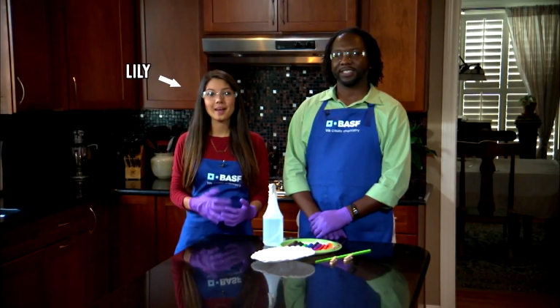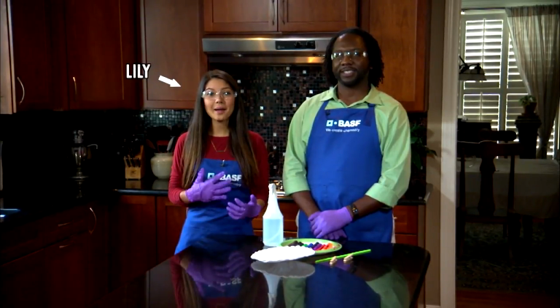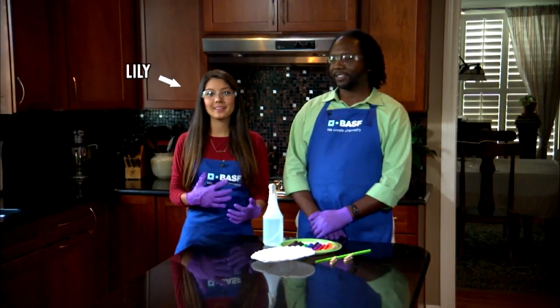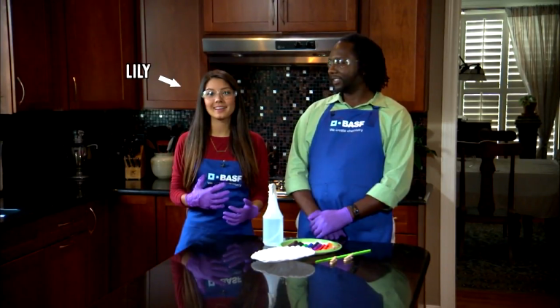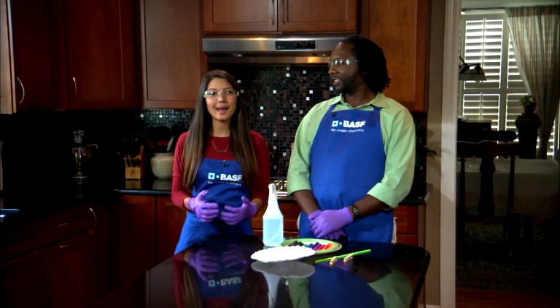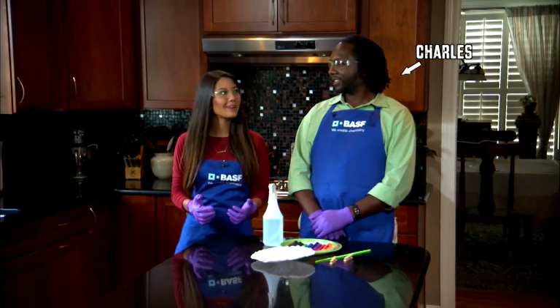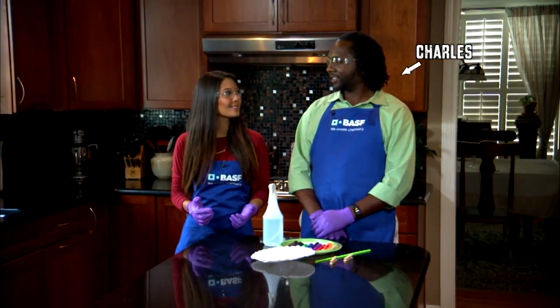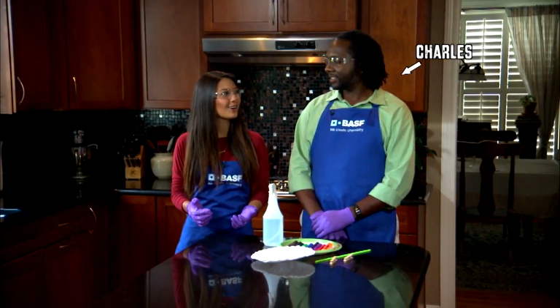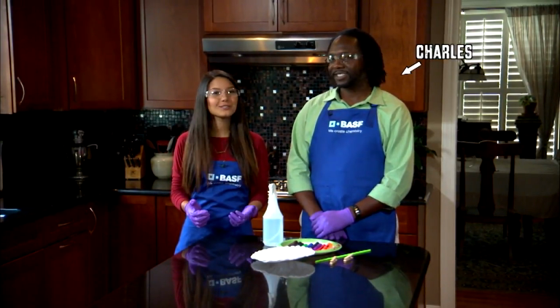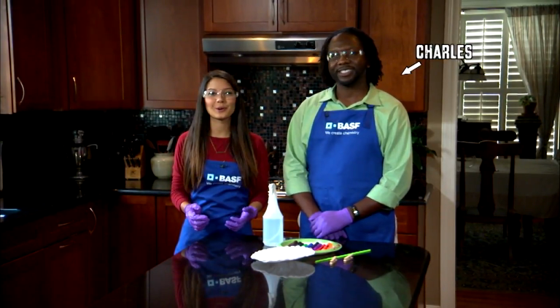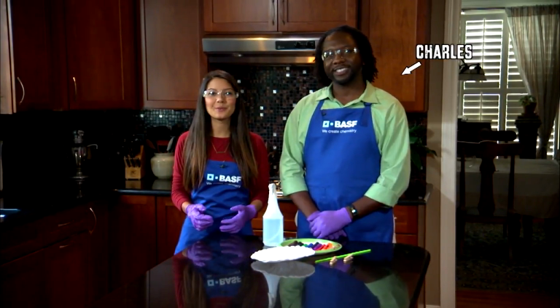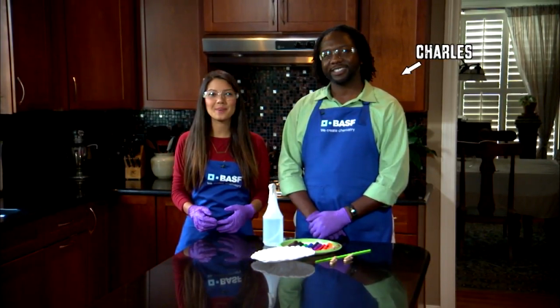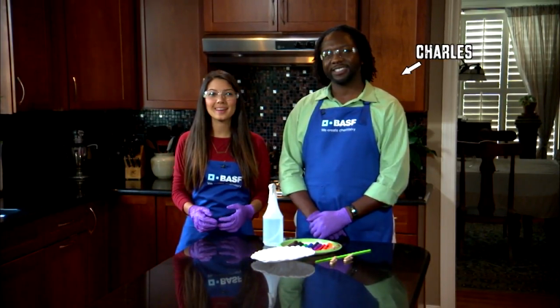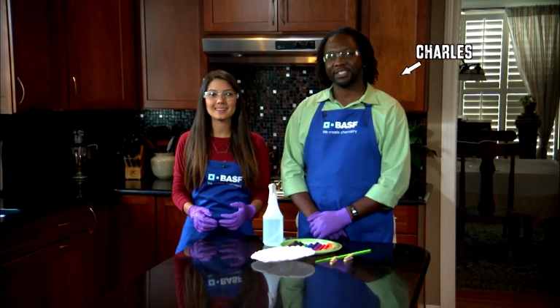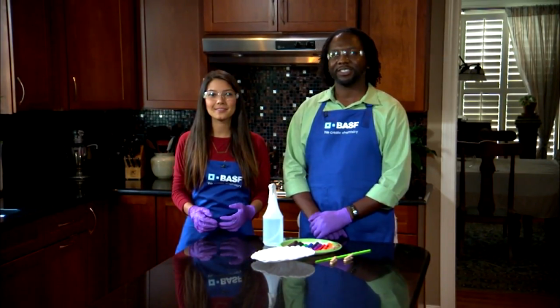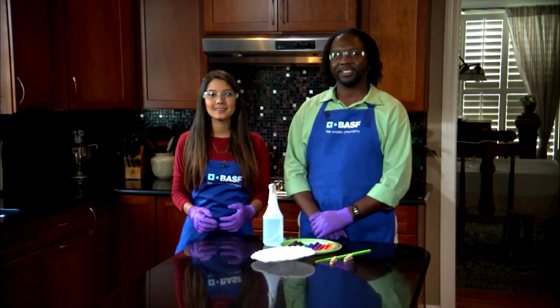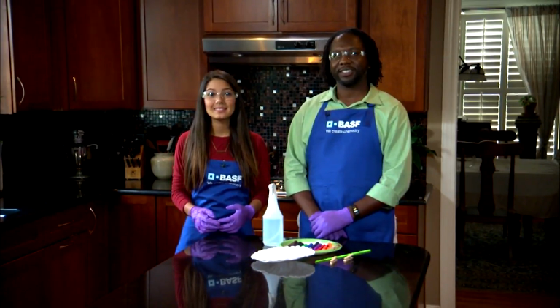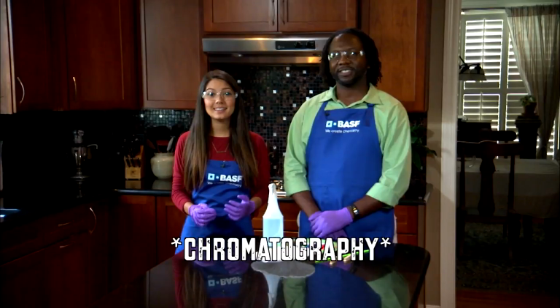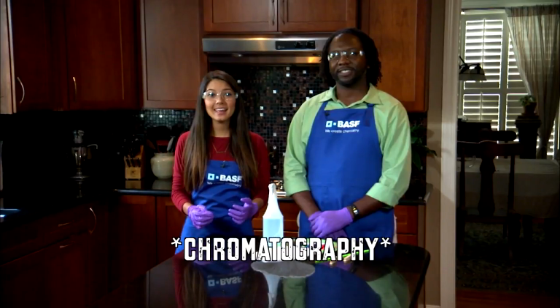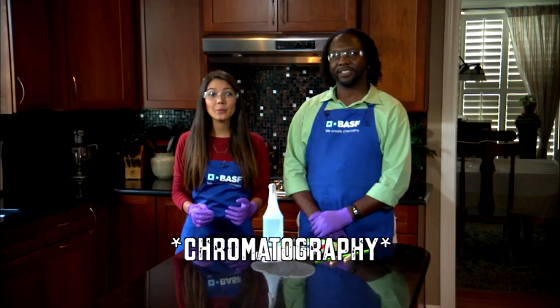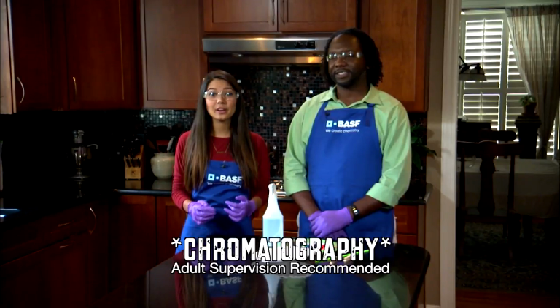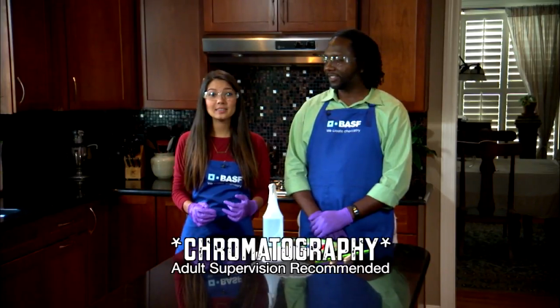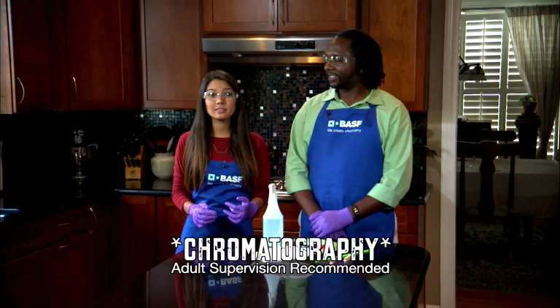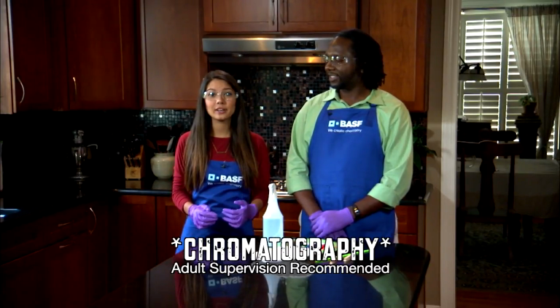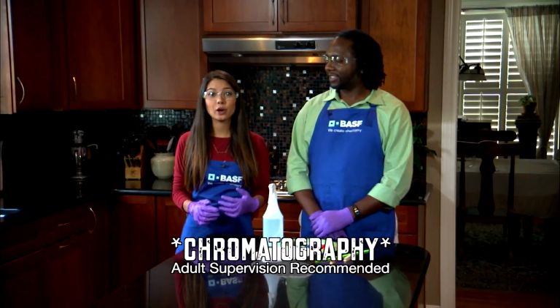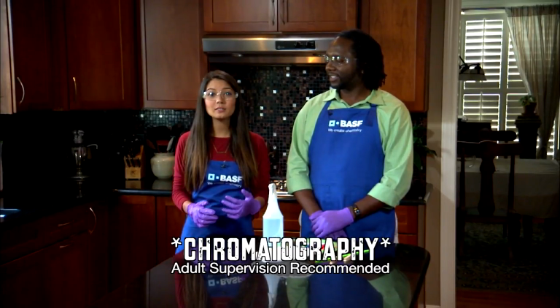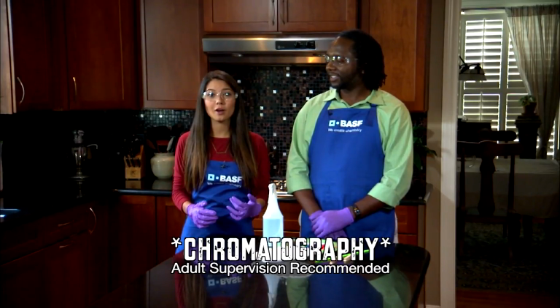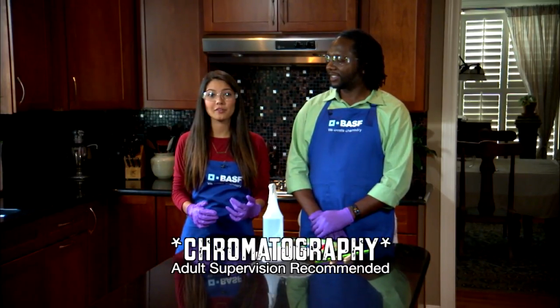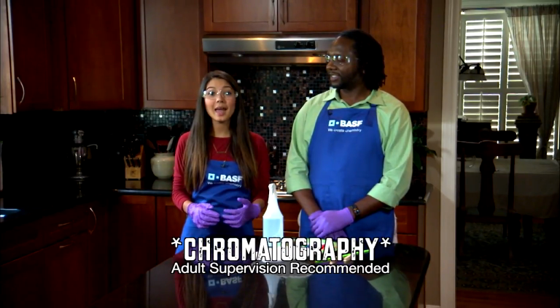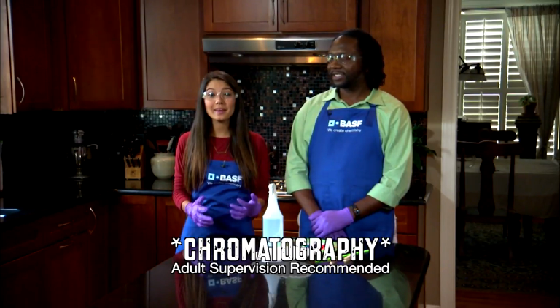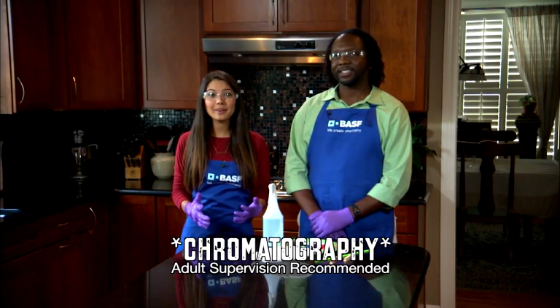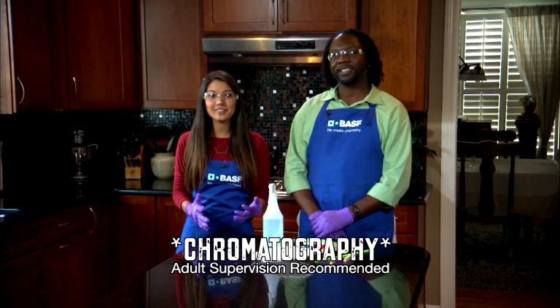I'm Lily. I'm here with Charles Floyd from BASF. Today, we're going to demonstrate chromatography and make a butterfly.